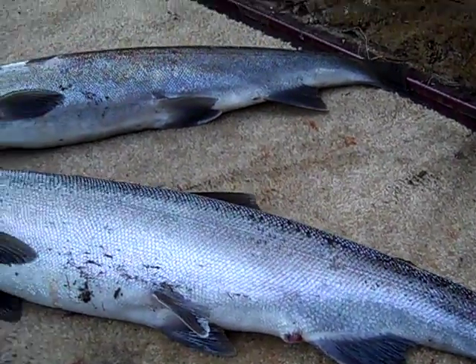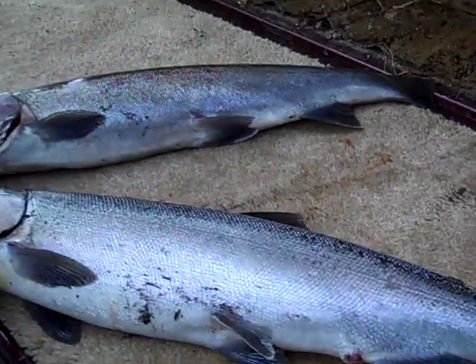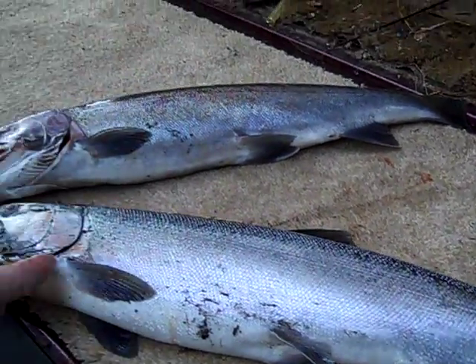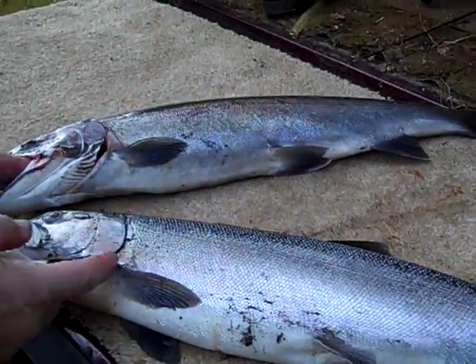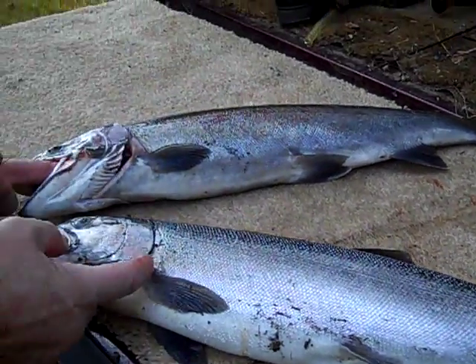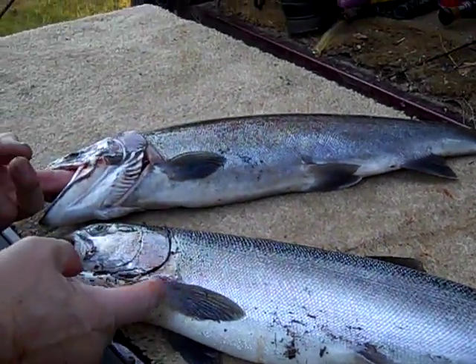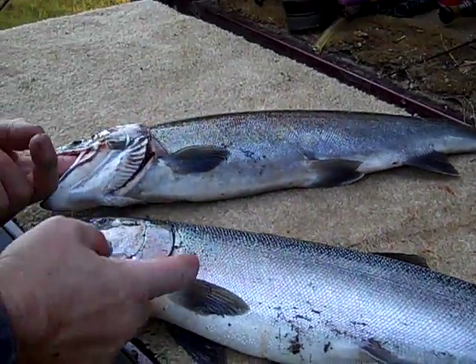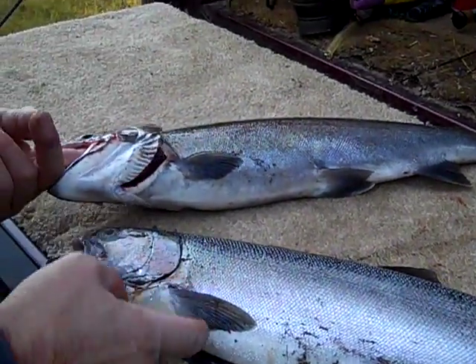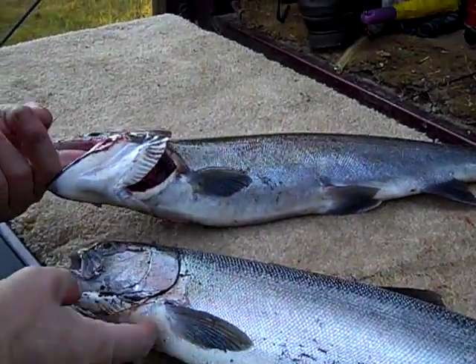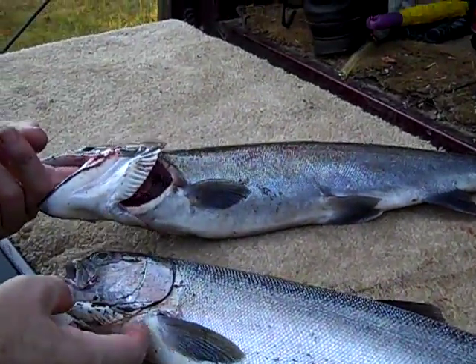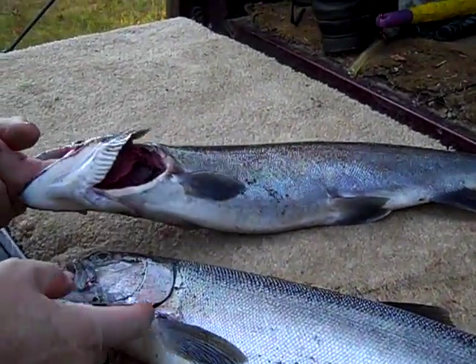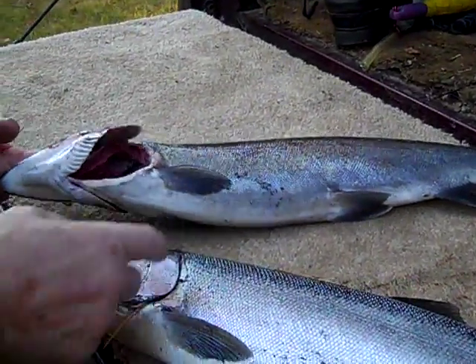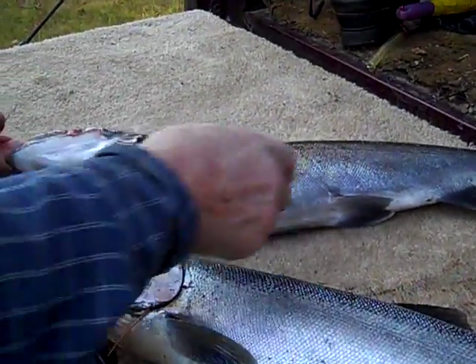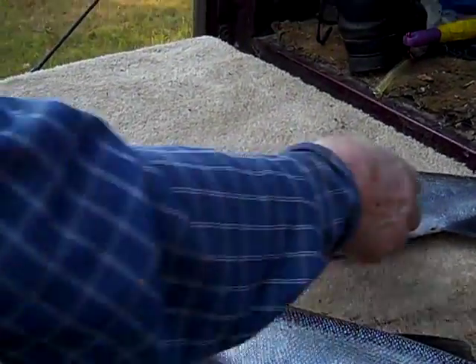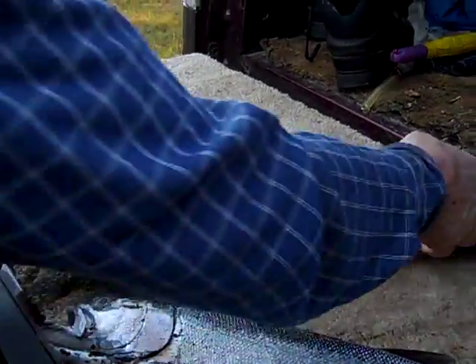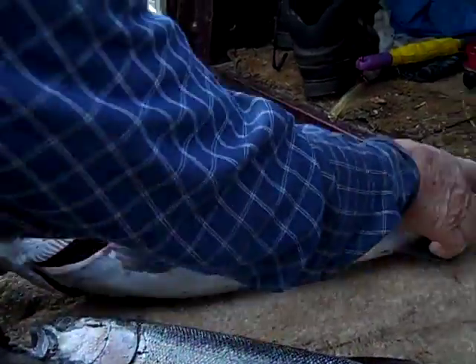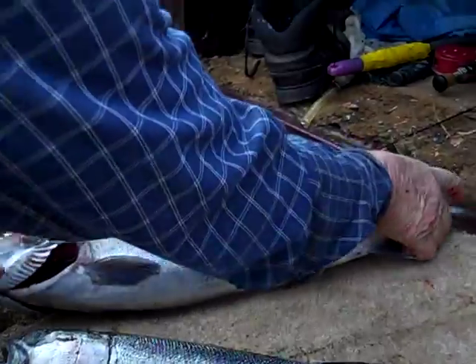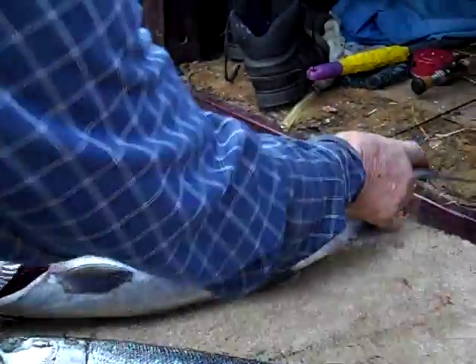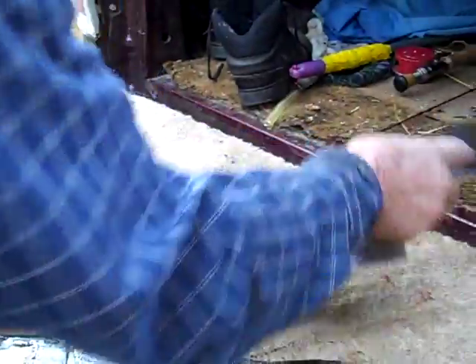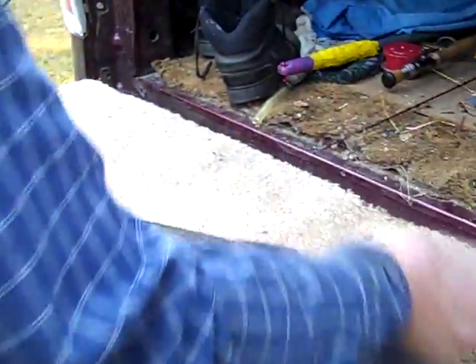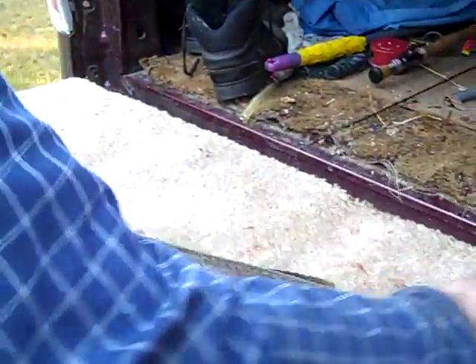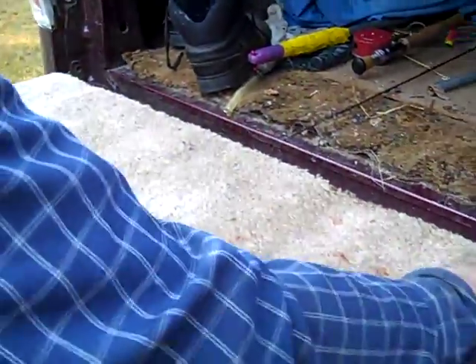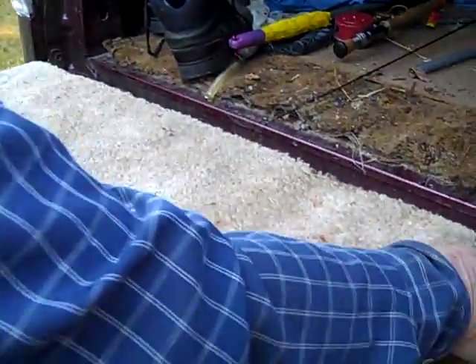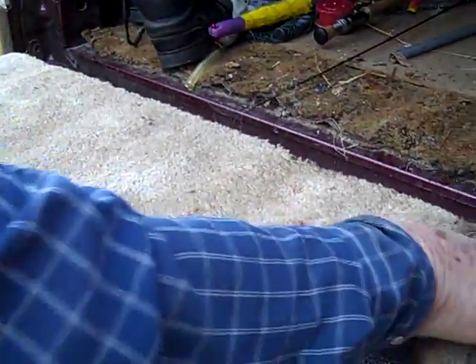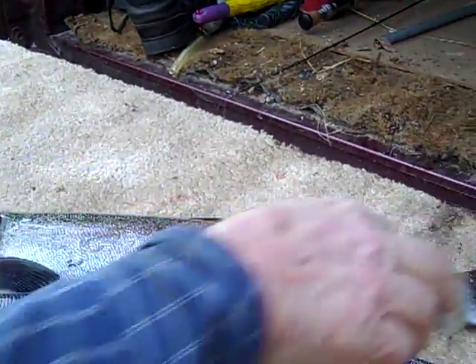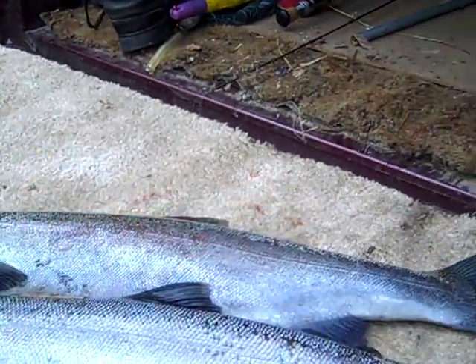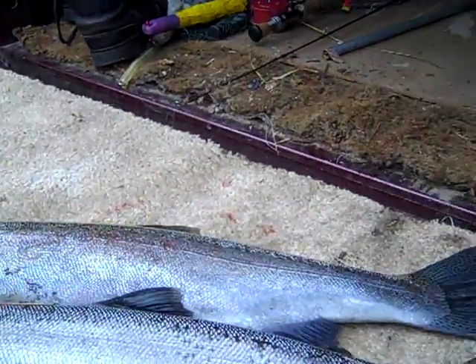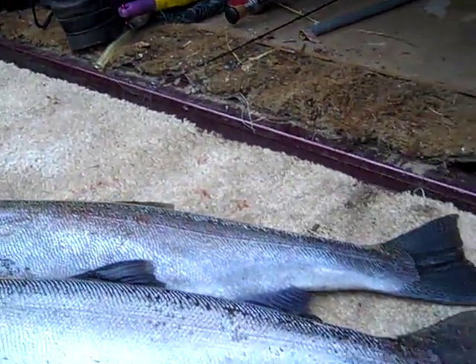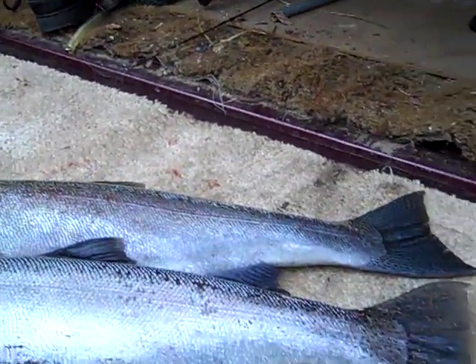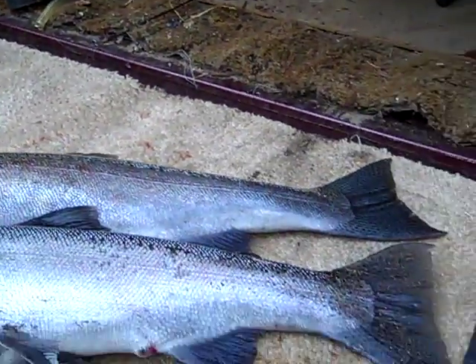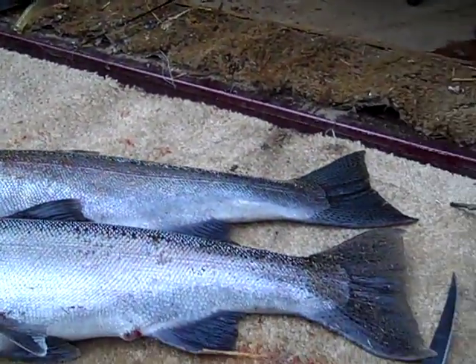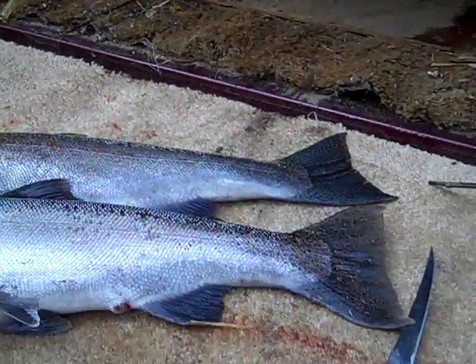Now you can see these fish are almost two carbon copies.